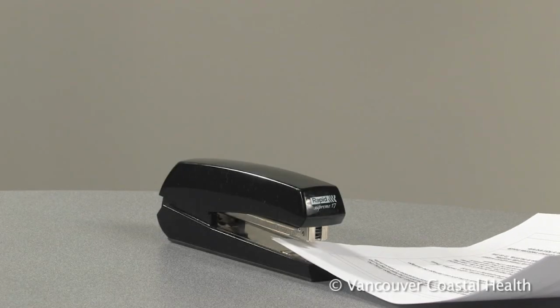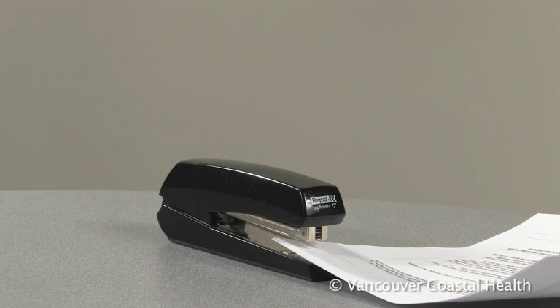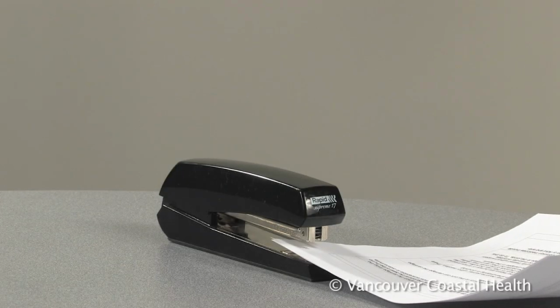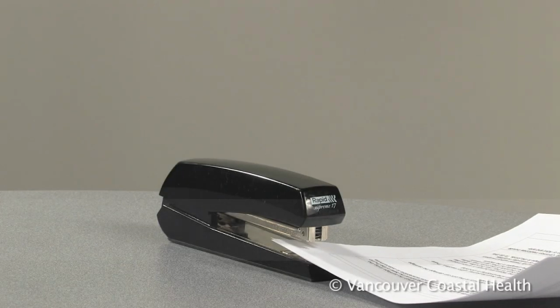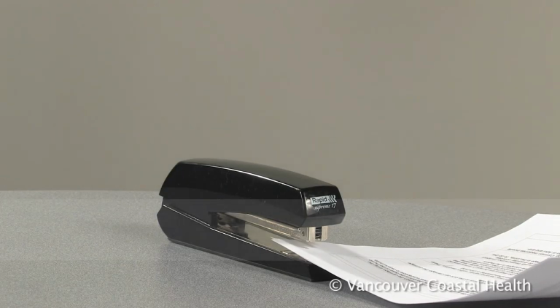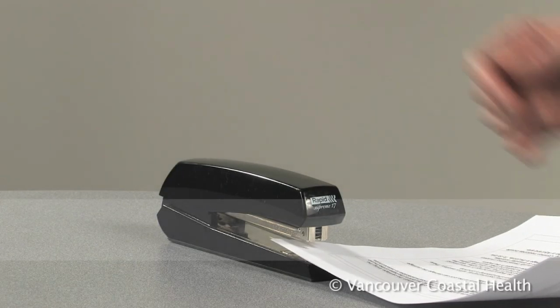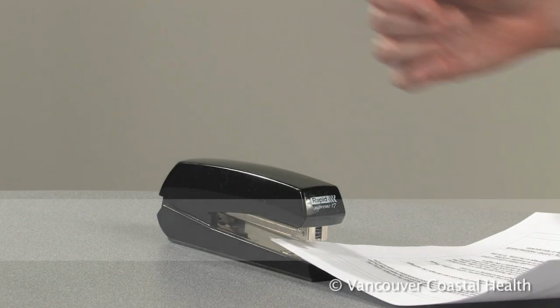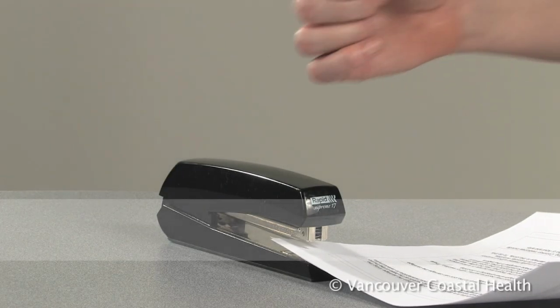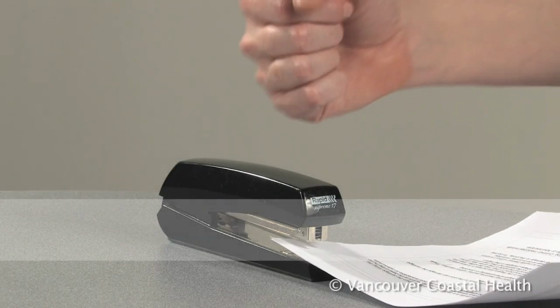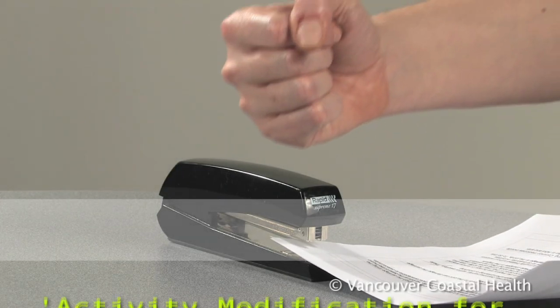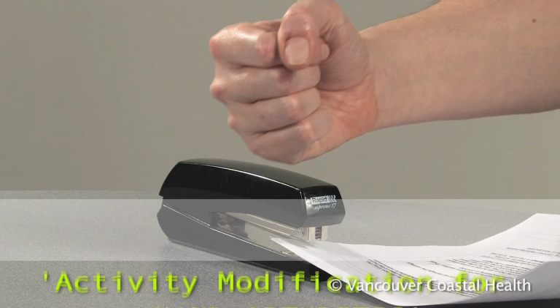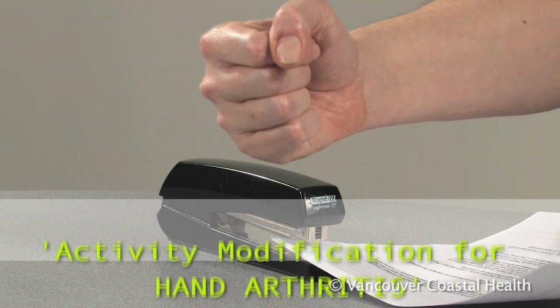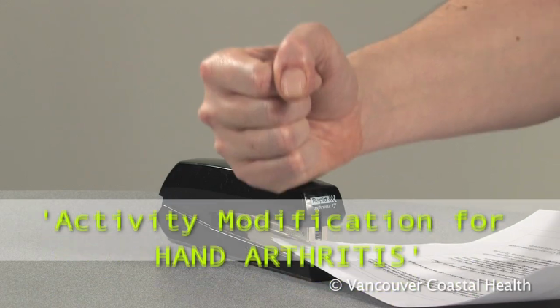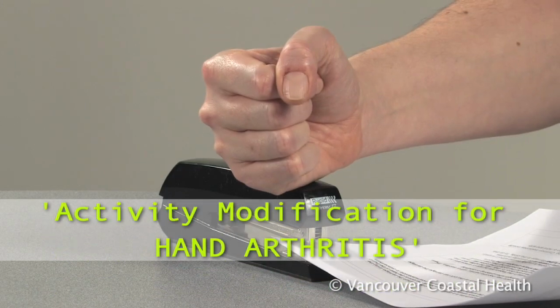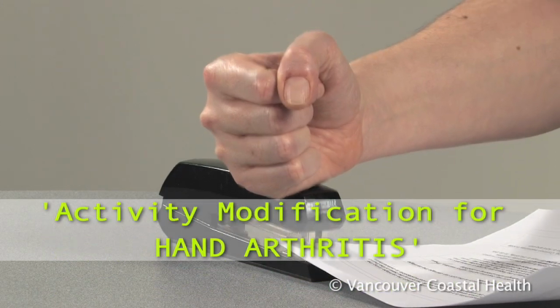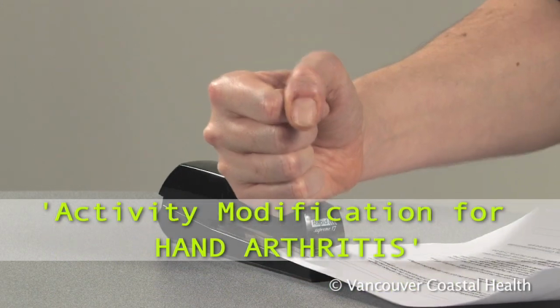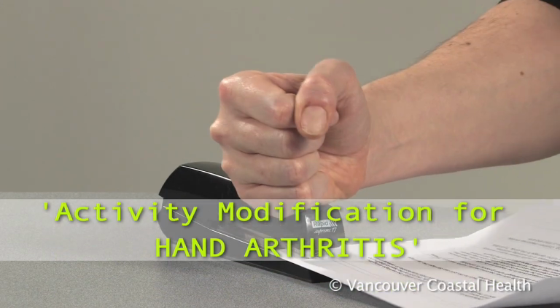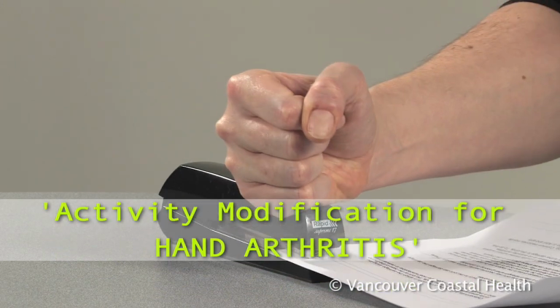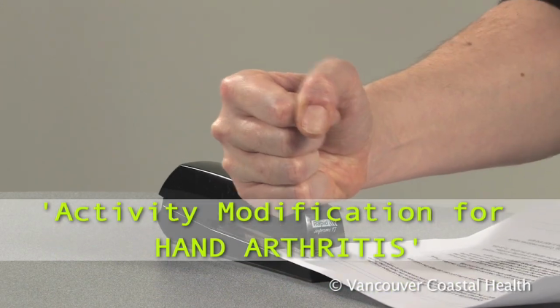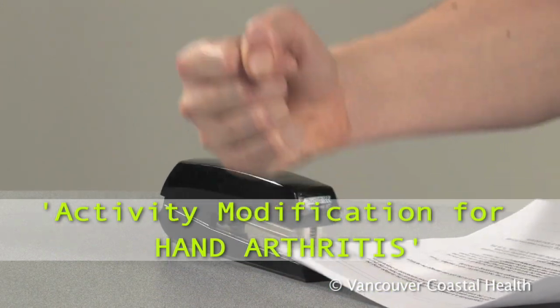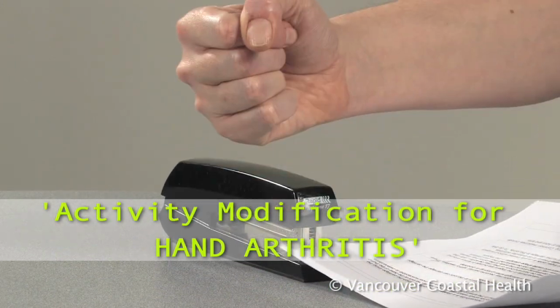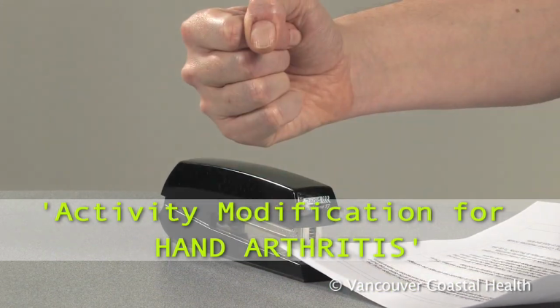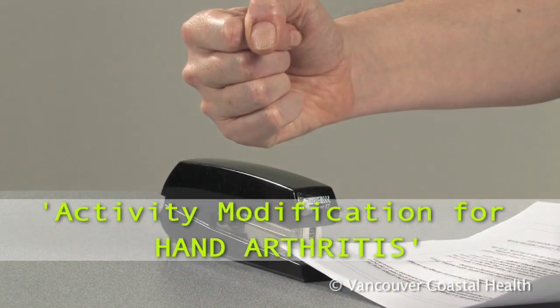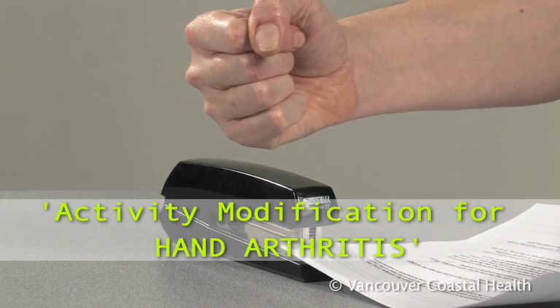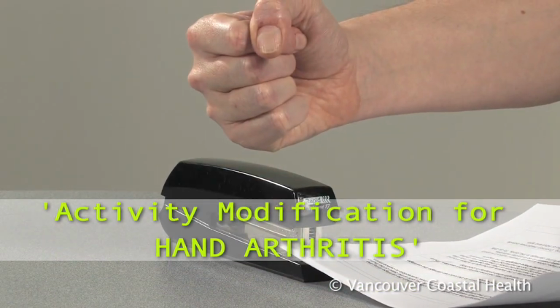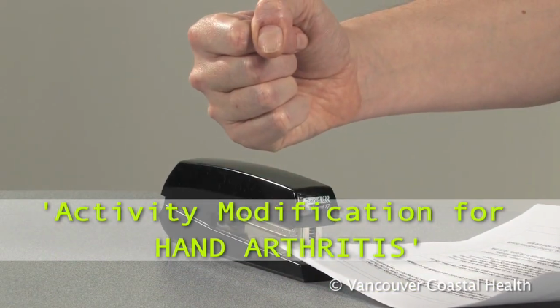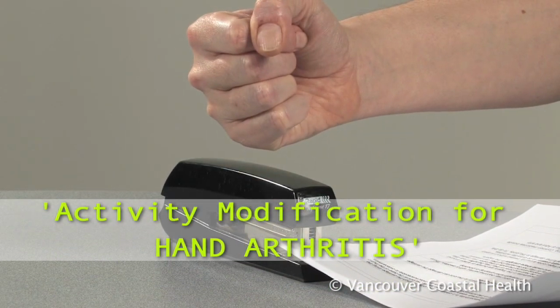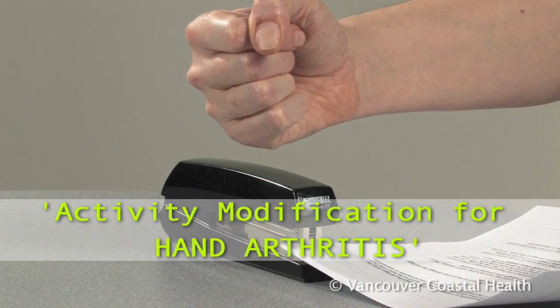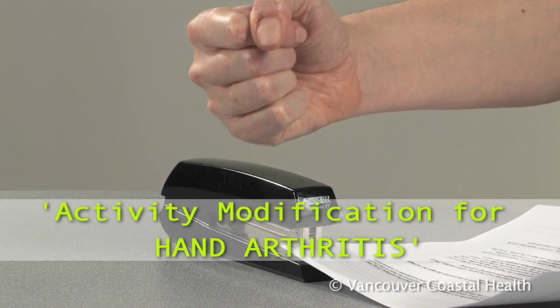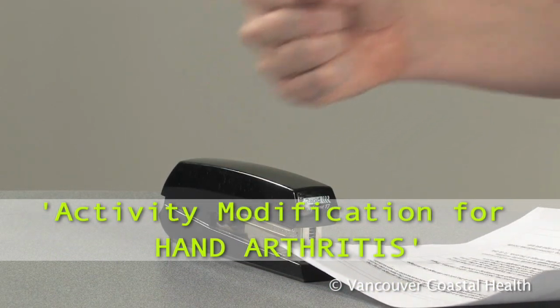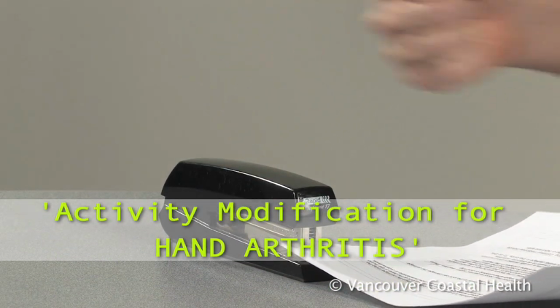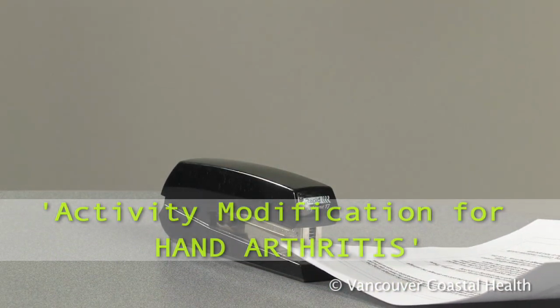For more information, watch the video activity modification for hand arthritis.